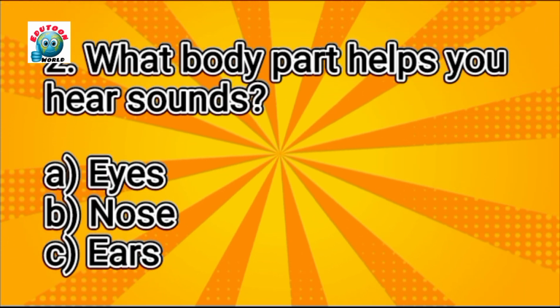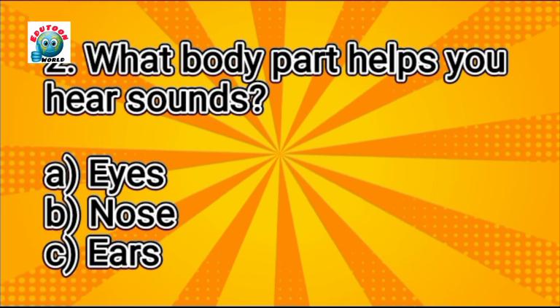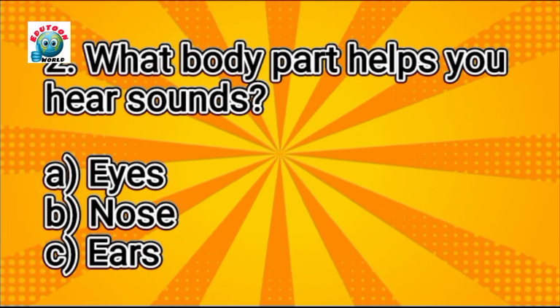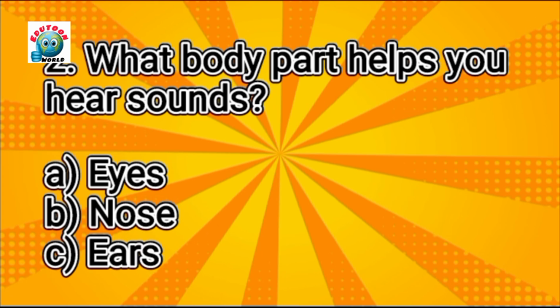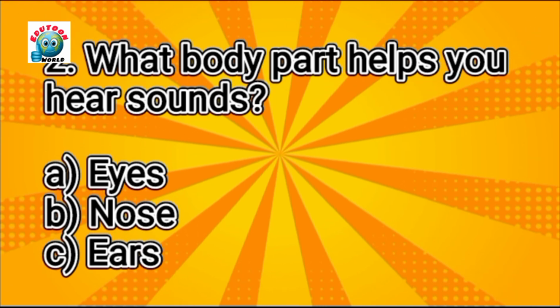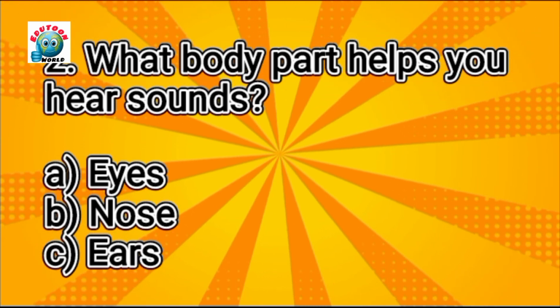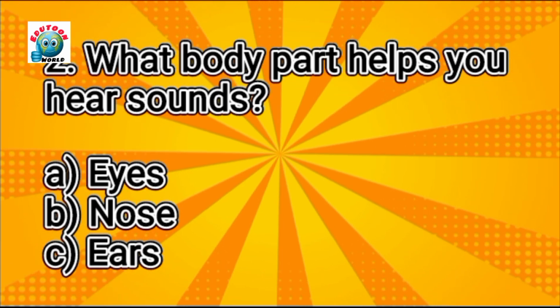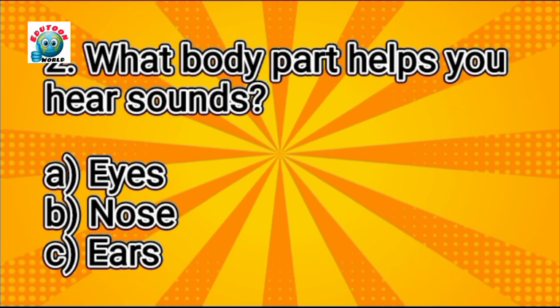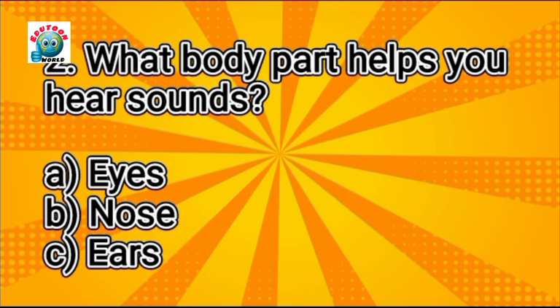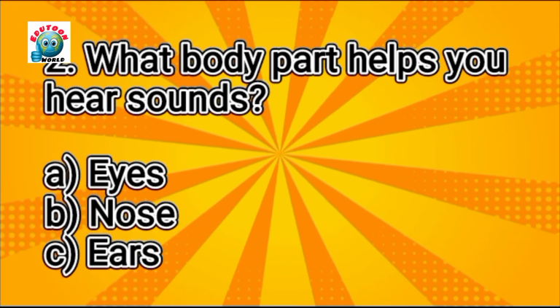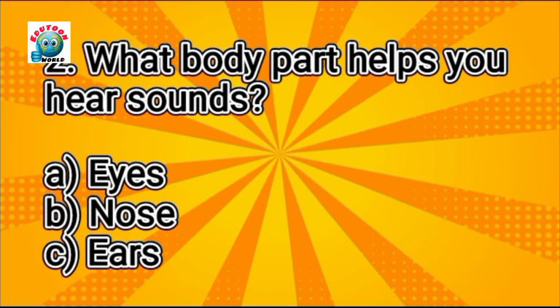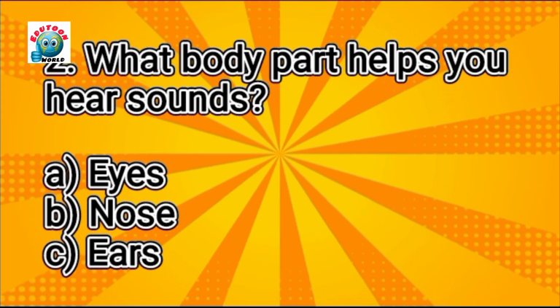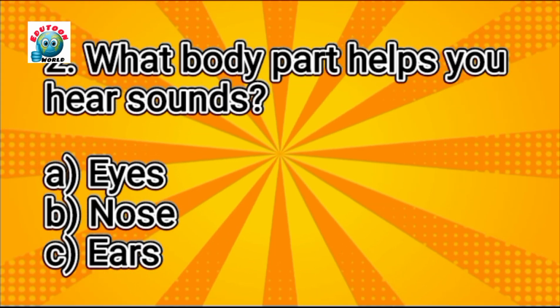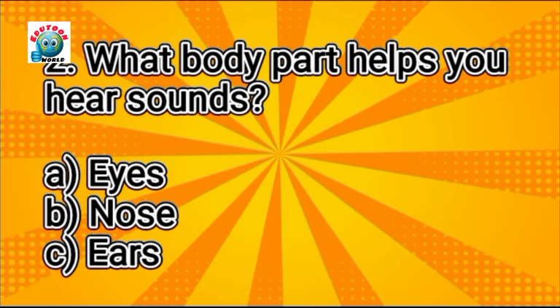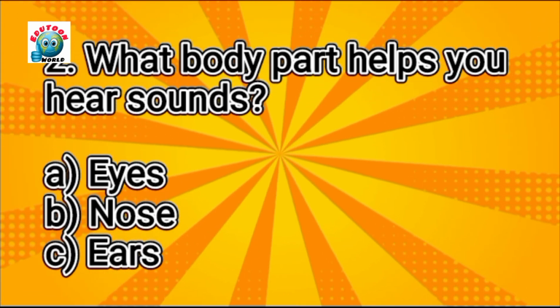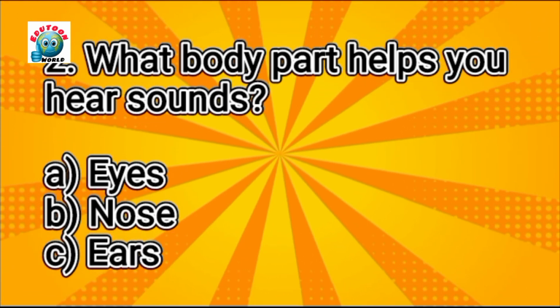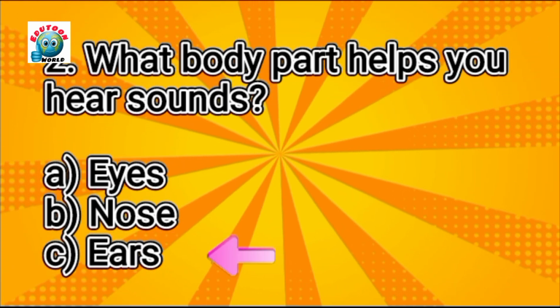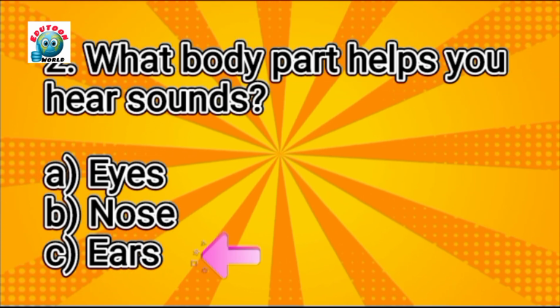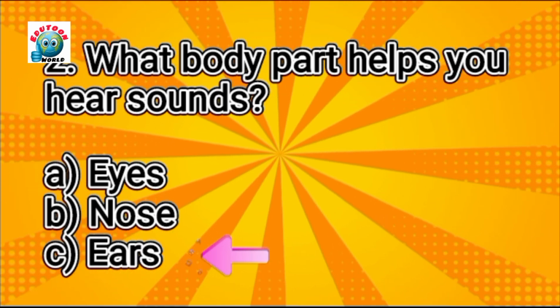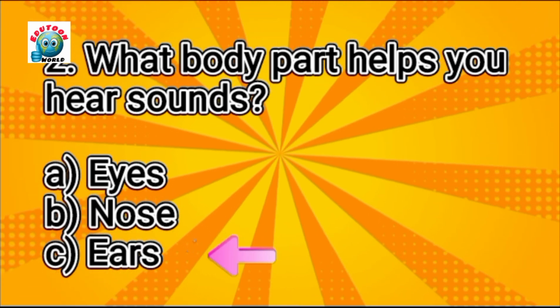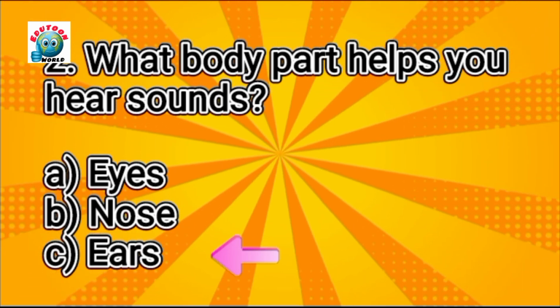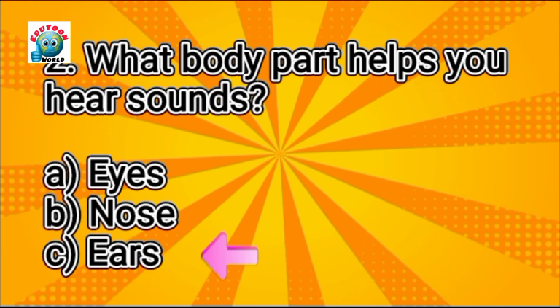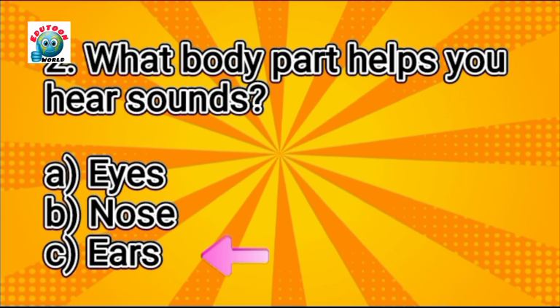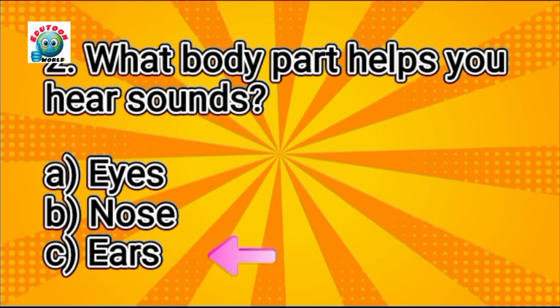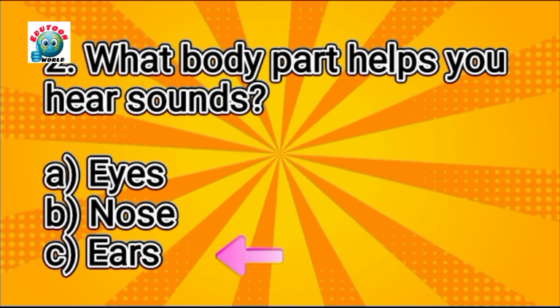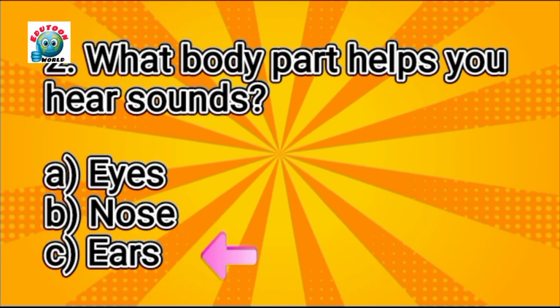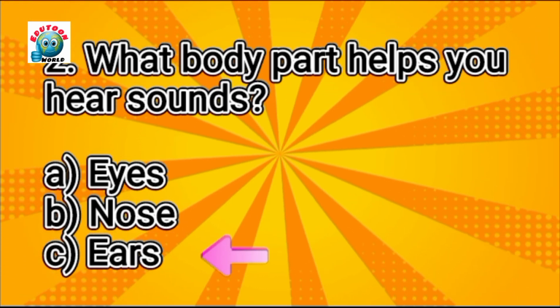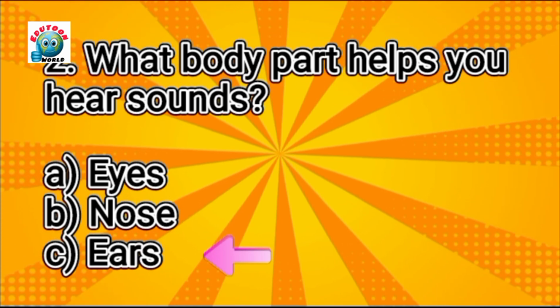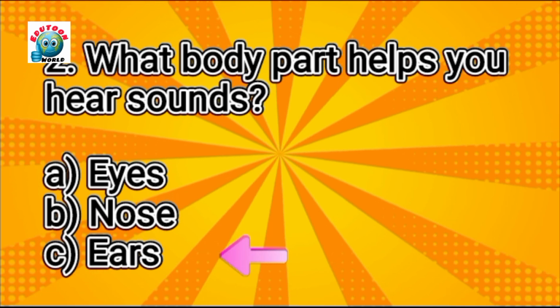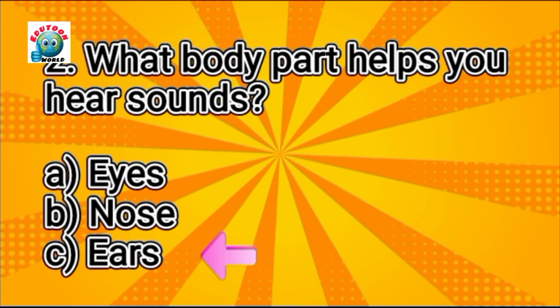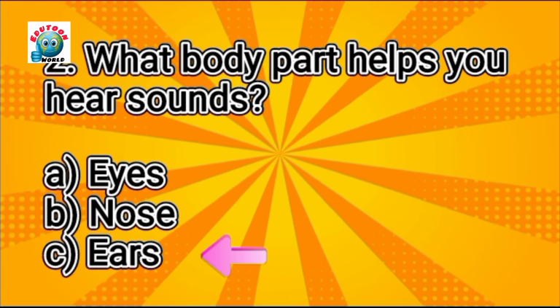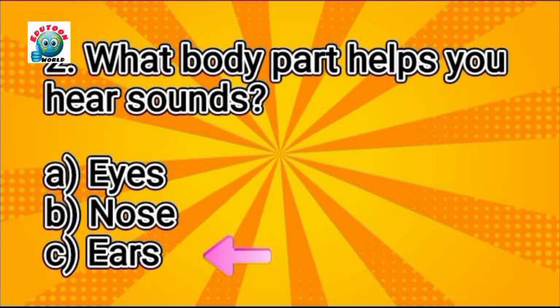What body part helps you hear sounds? Can you guess? Ears. Yes, it's ears.